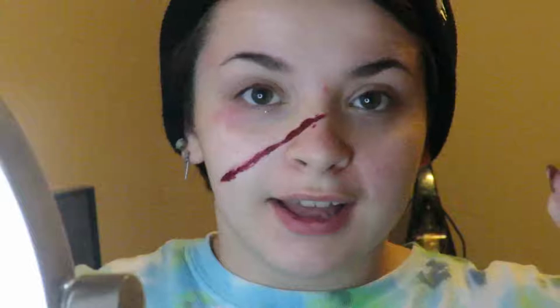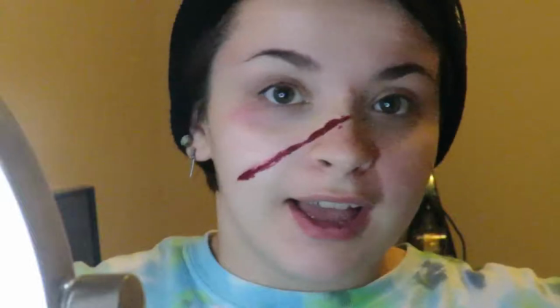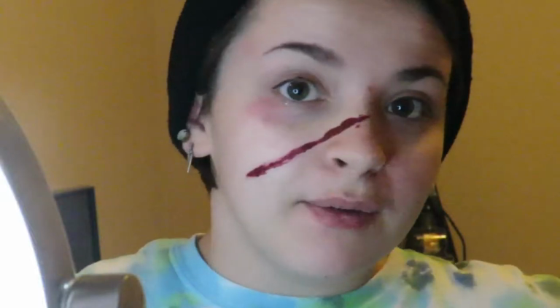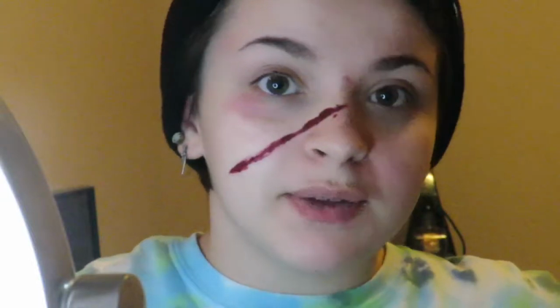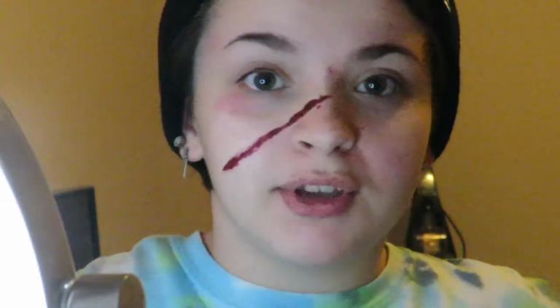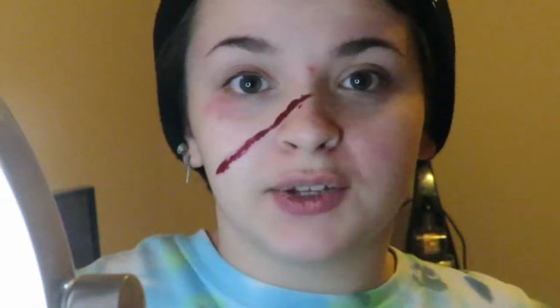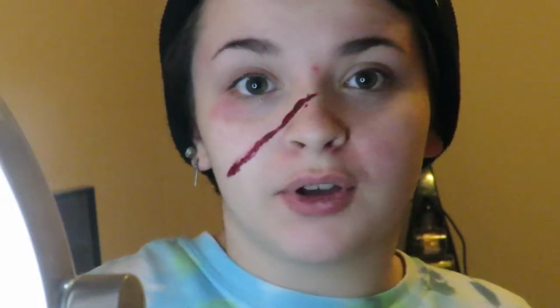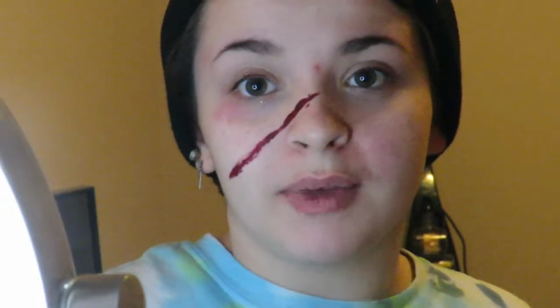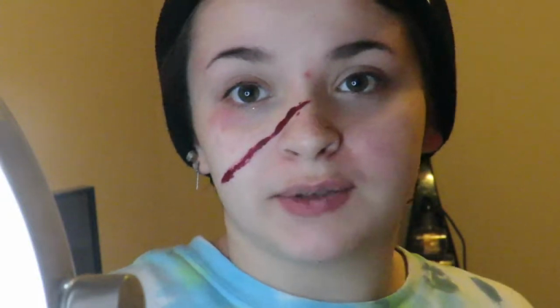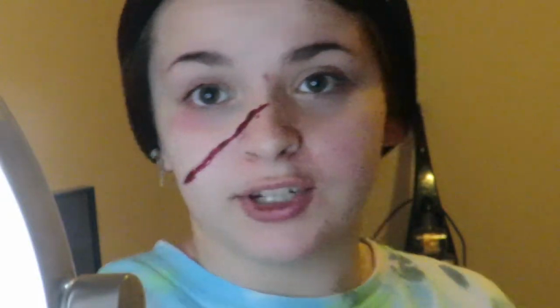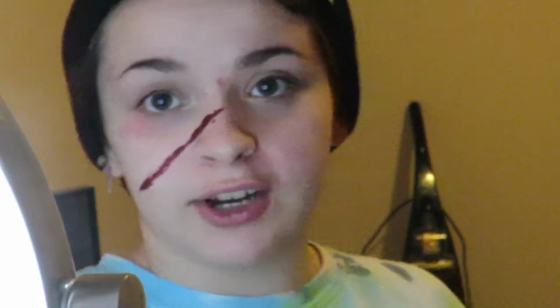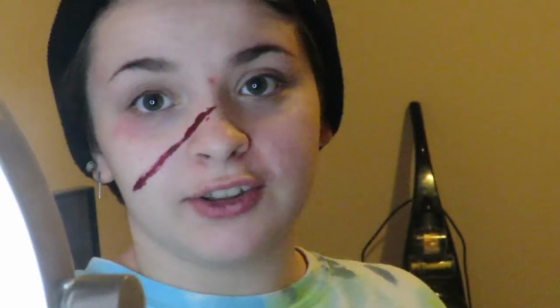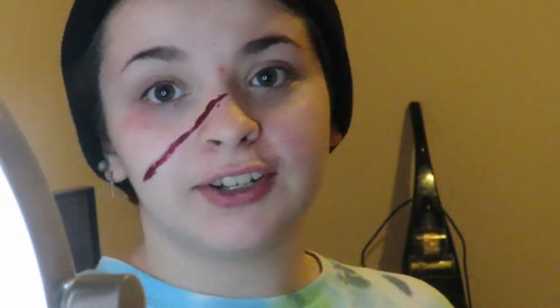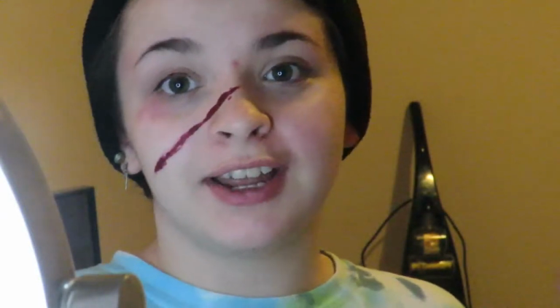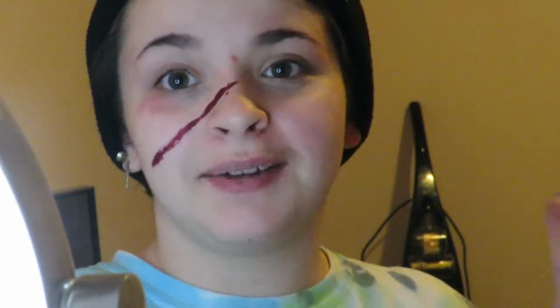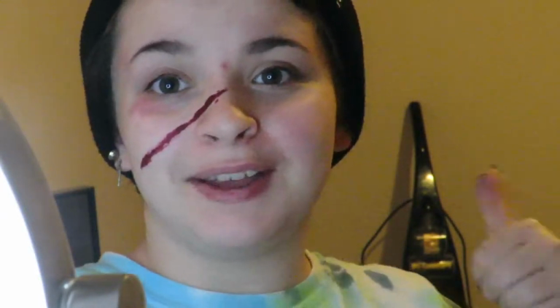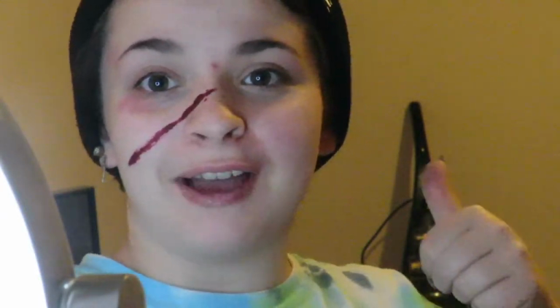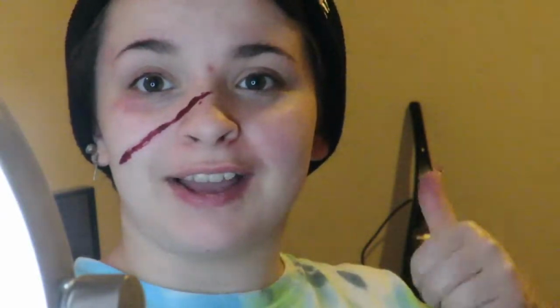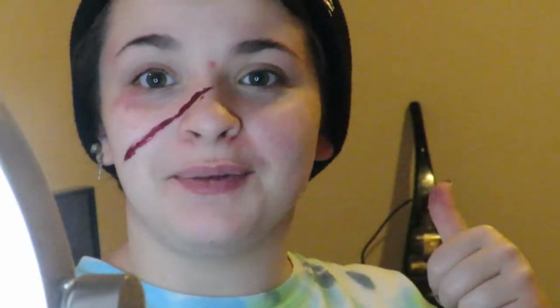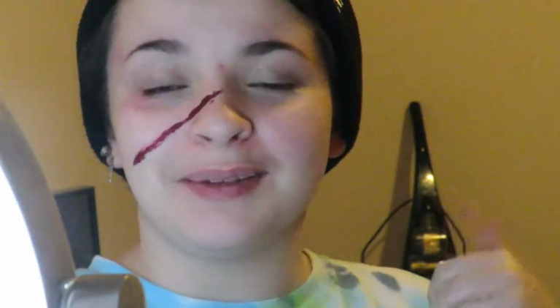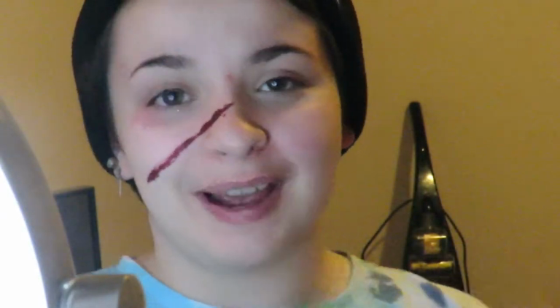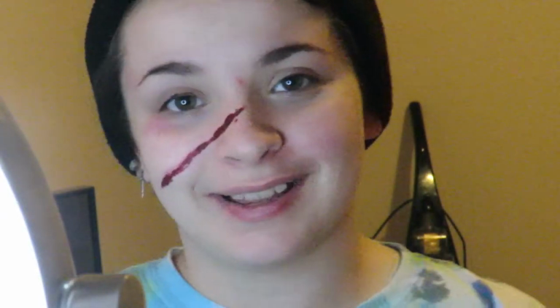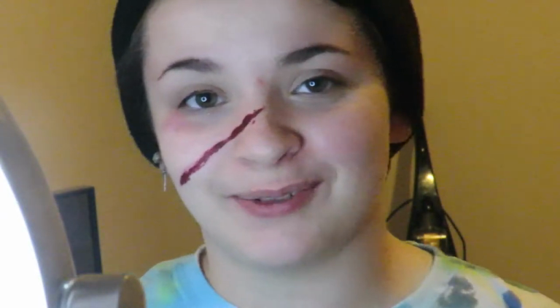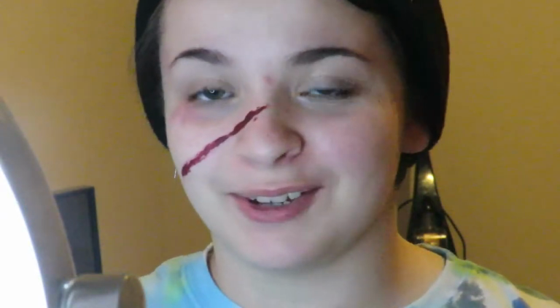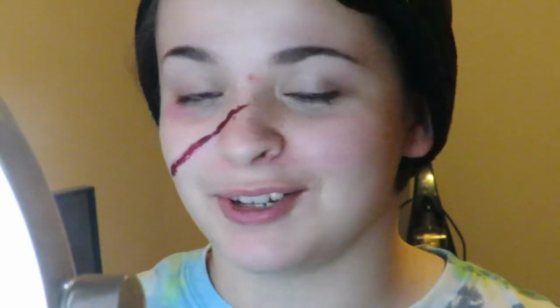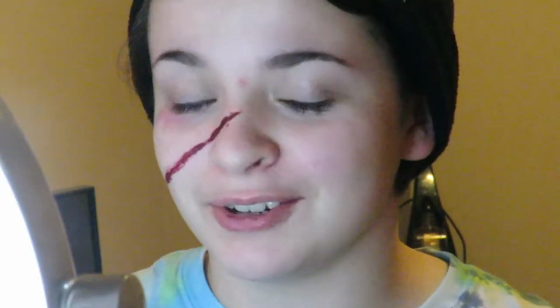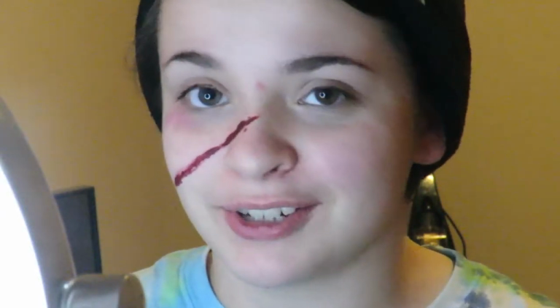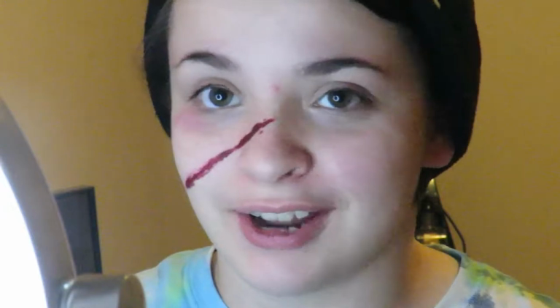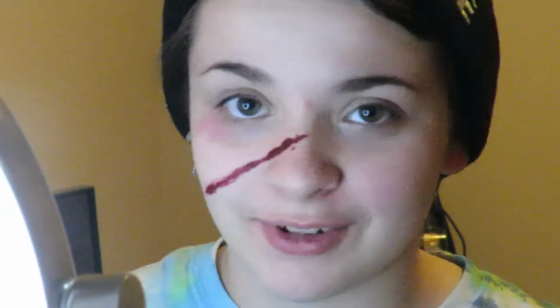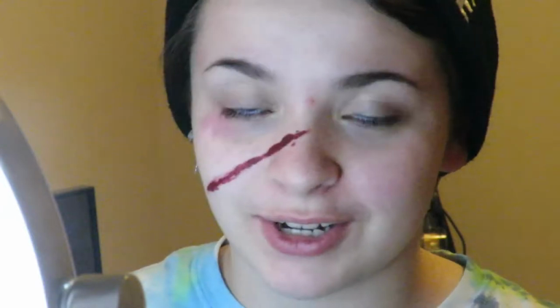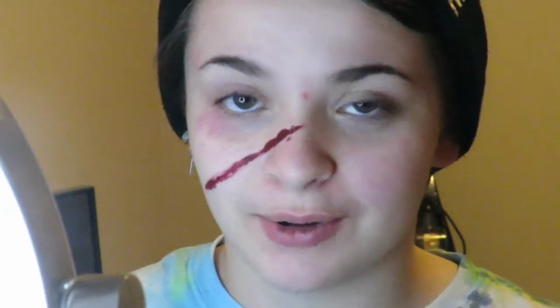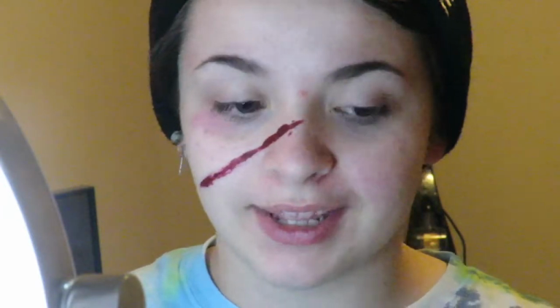Hey, what's up you guys? Welcome back to my channel. There's gonna be a vacuum in the back of this video, so you're just gonna have to deal with it.